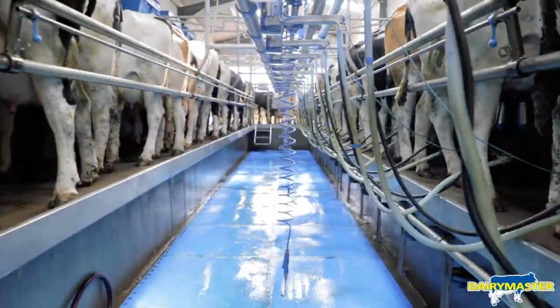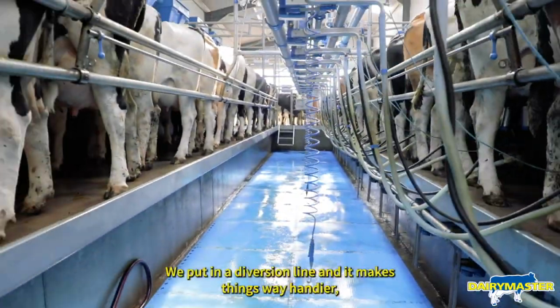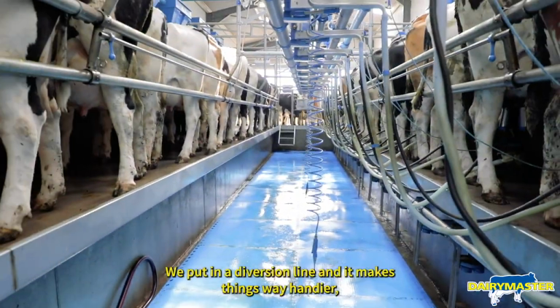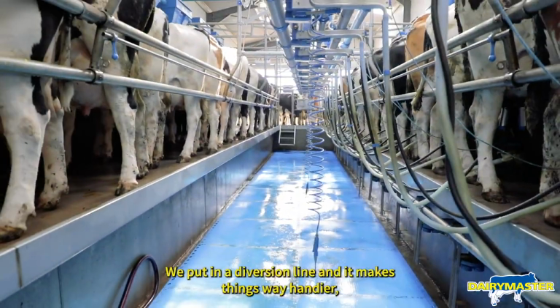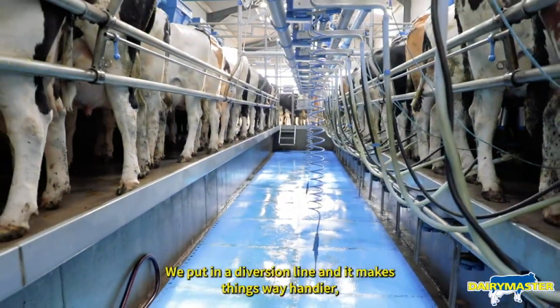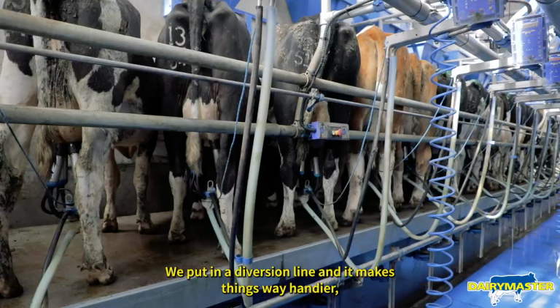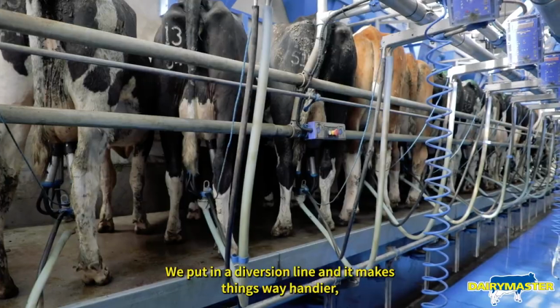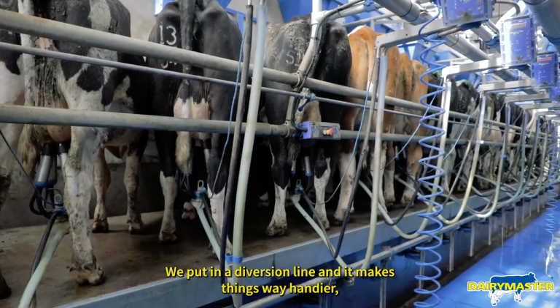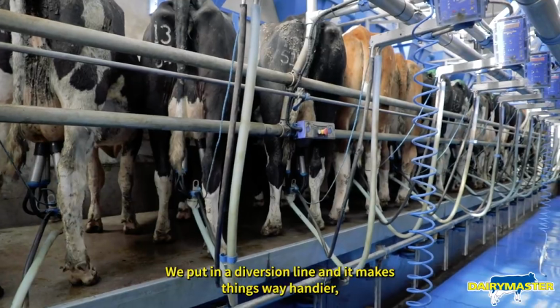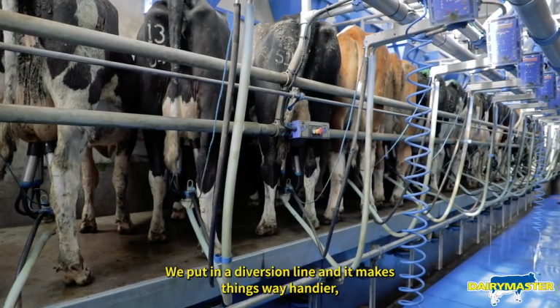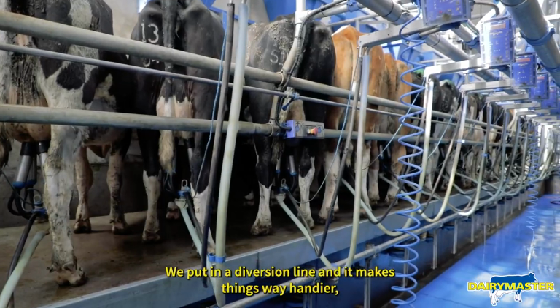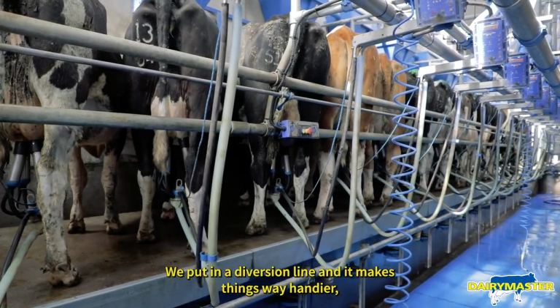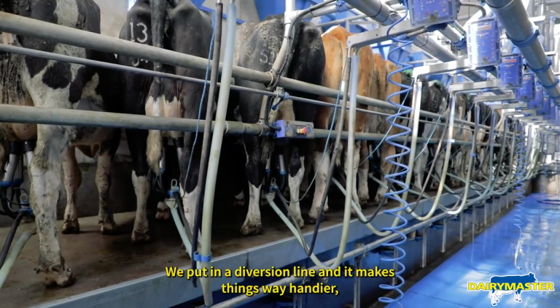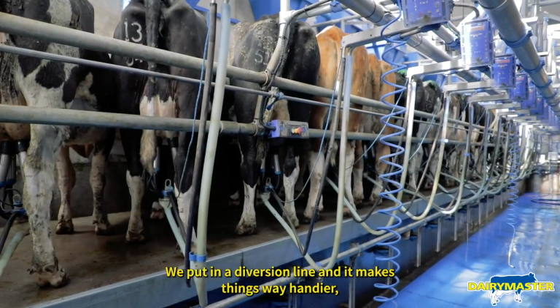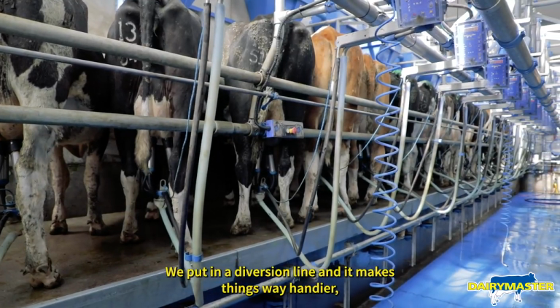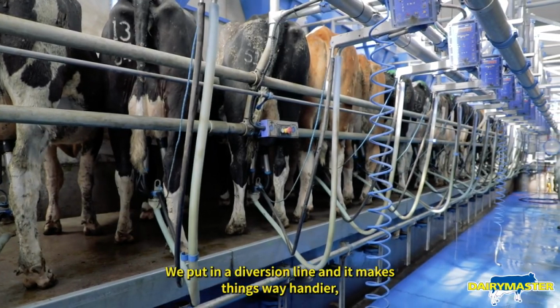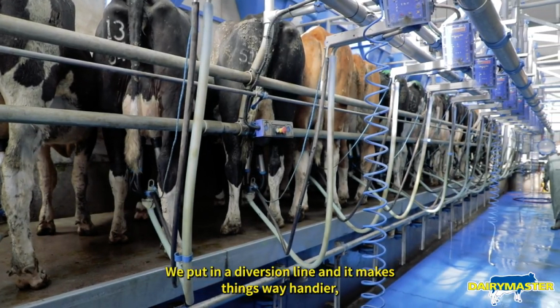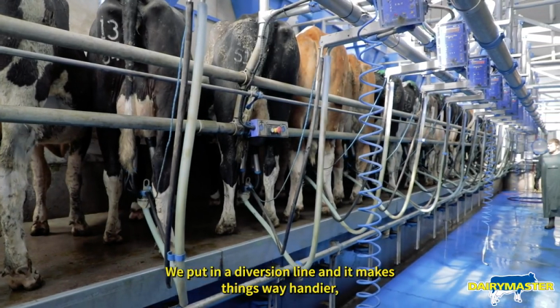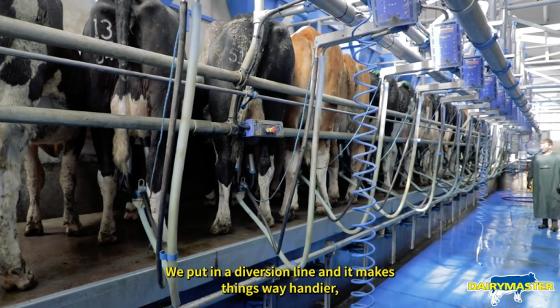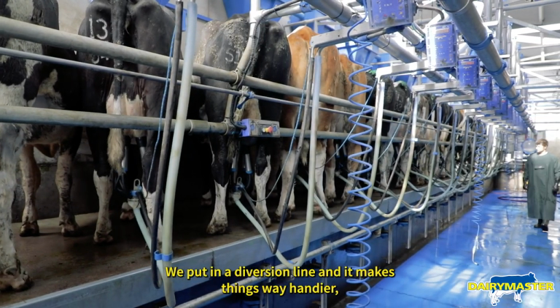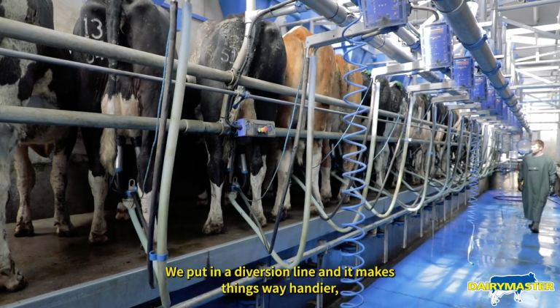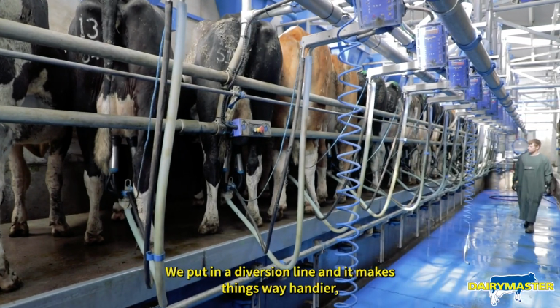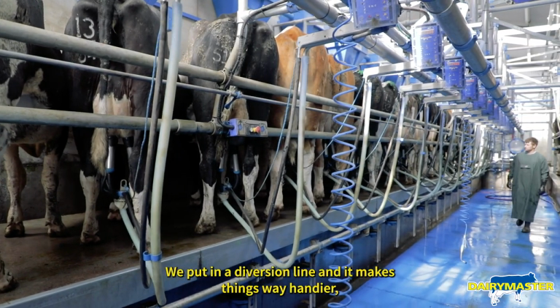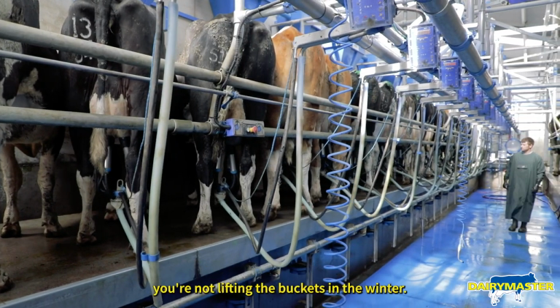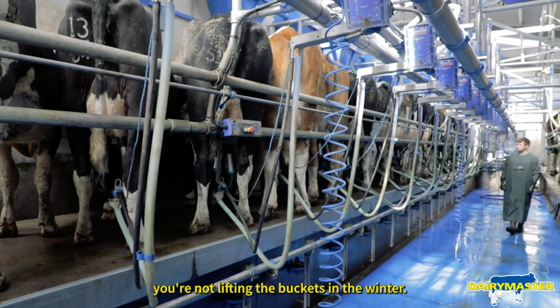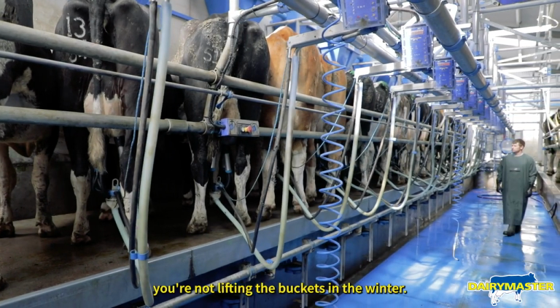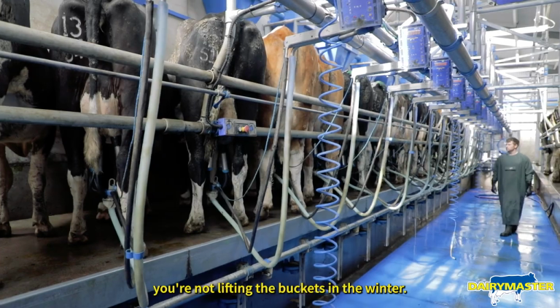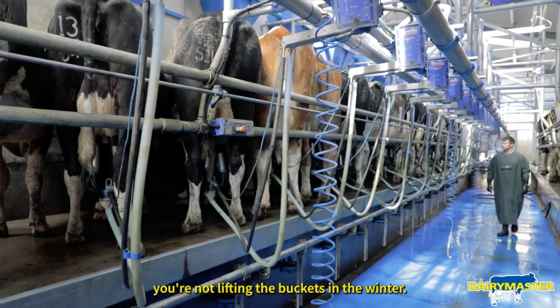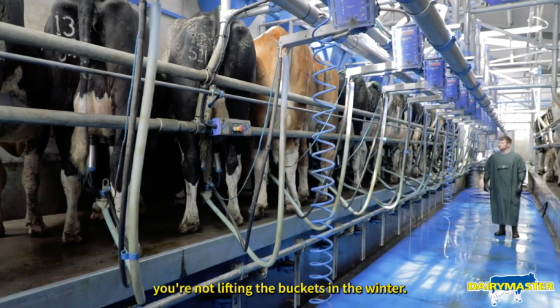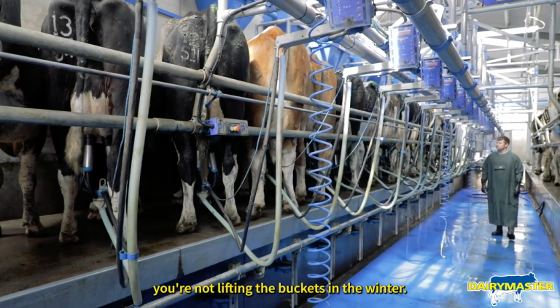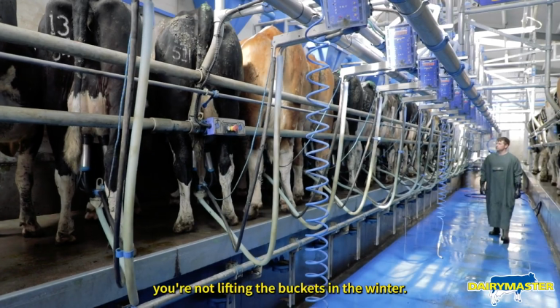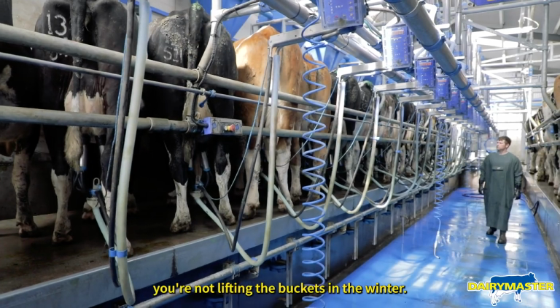We put in a diversion line — it makes things a lot handier. You have no lift in the bucket; it goes straight into the tank.